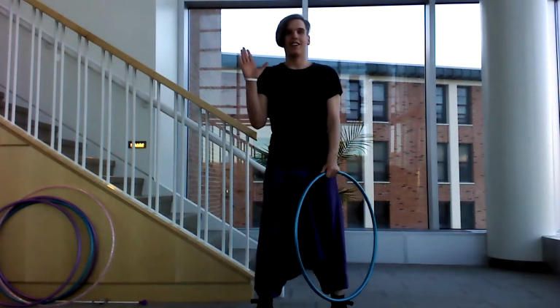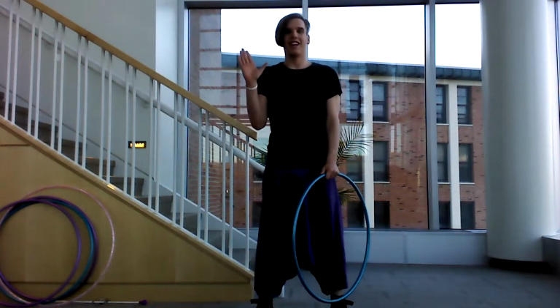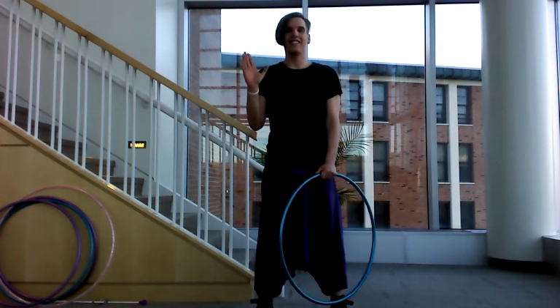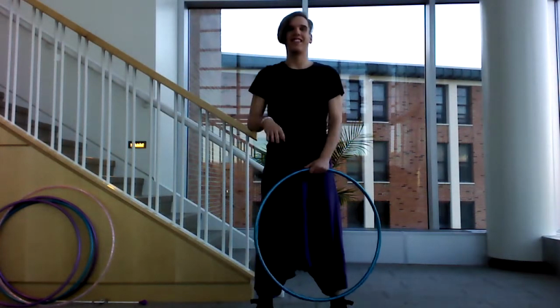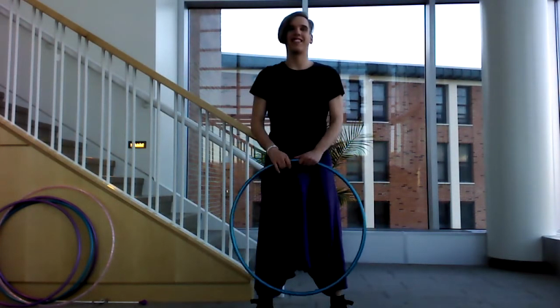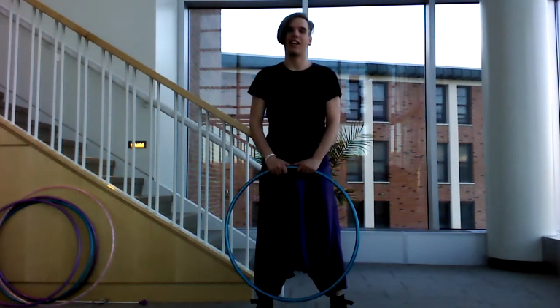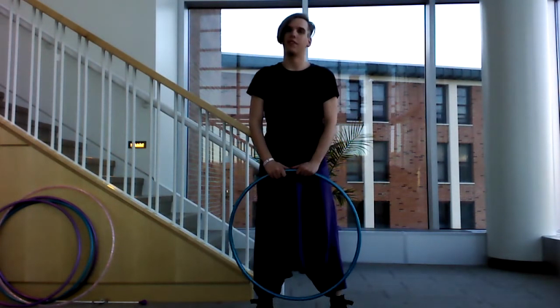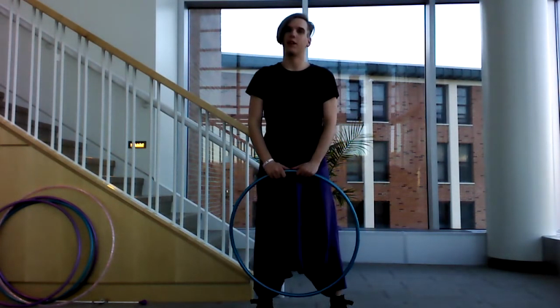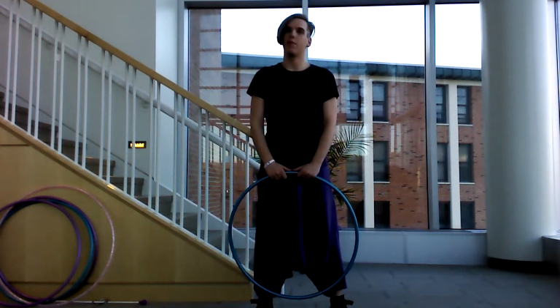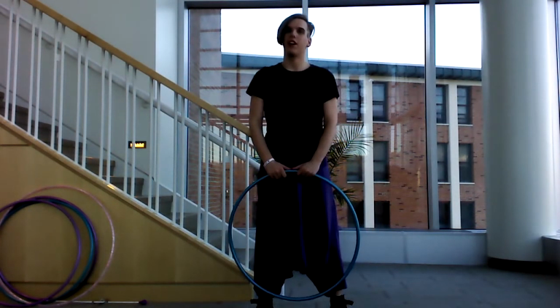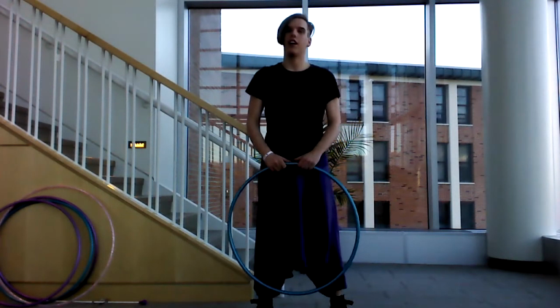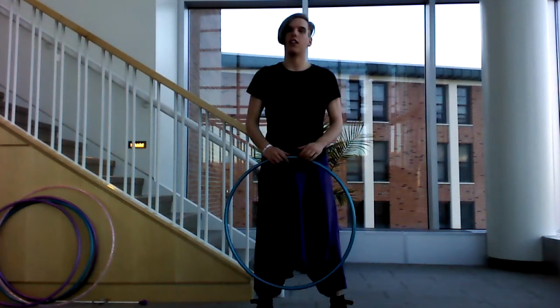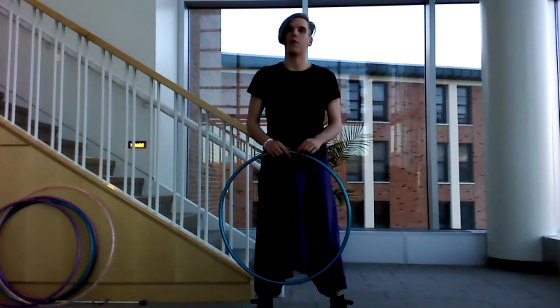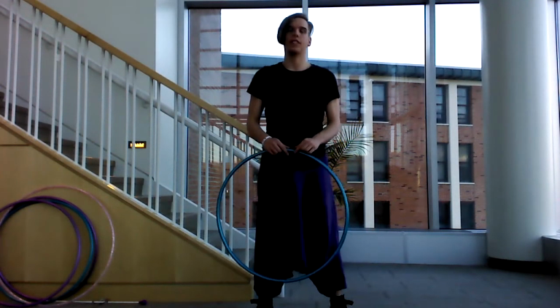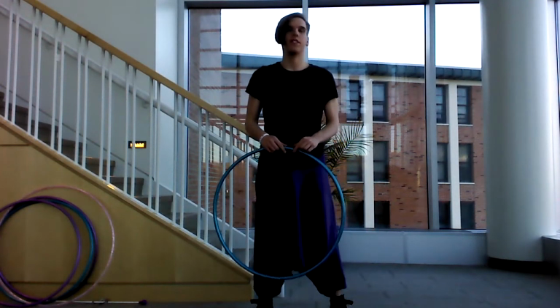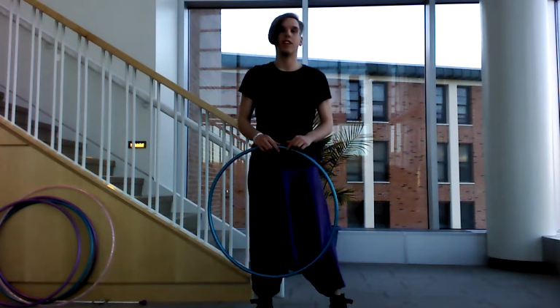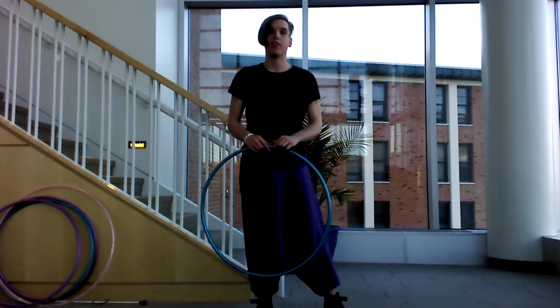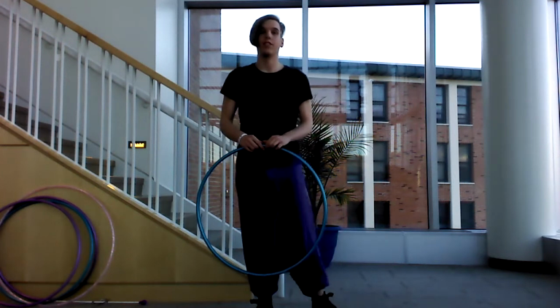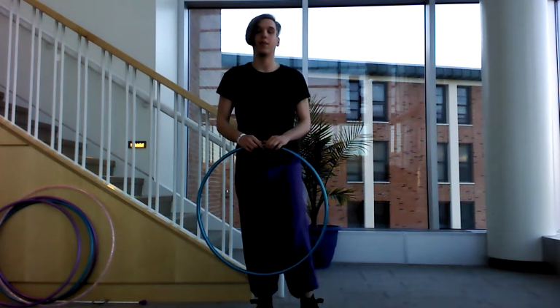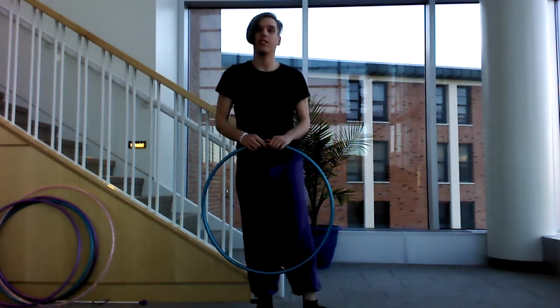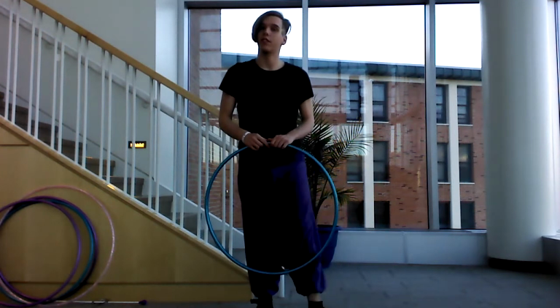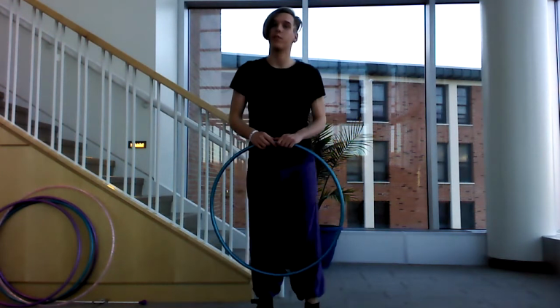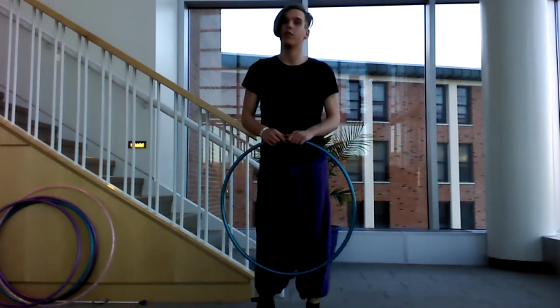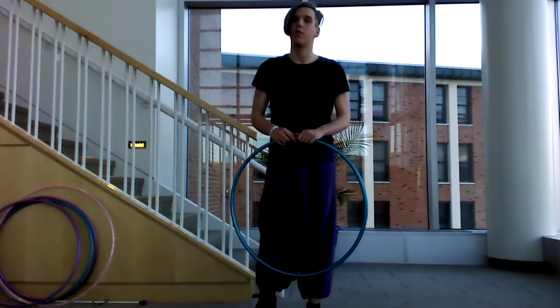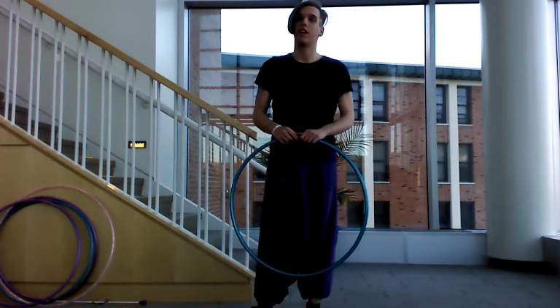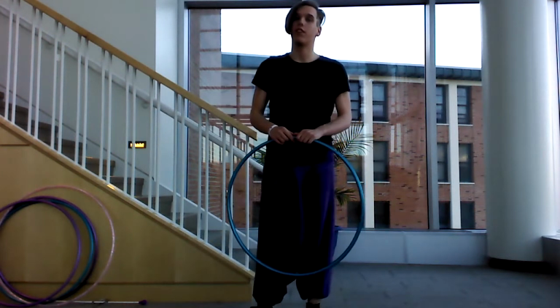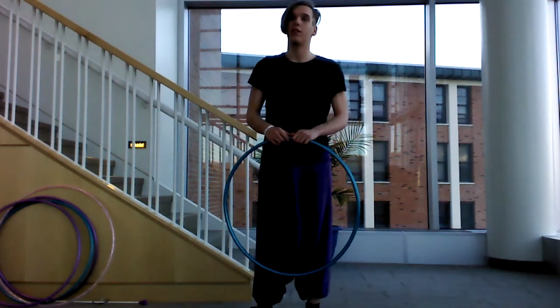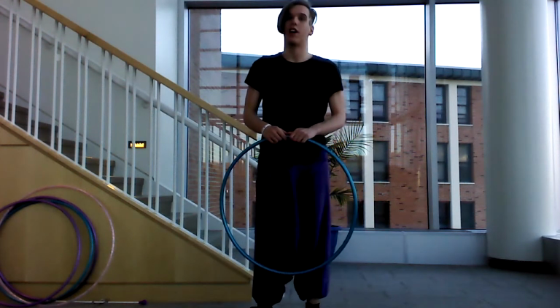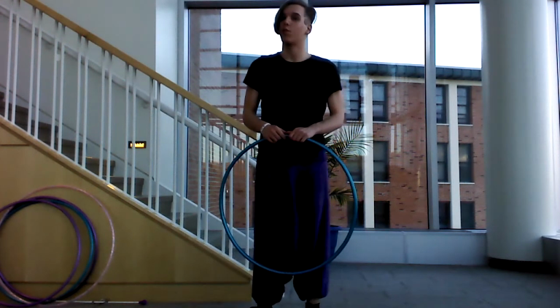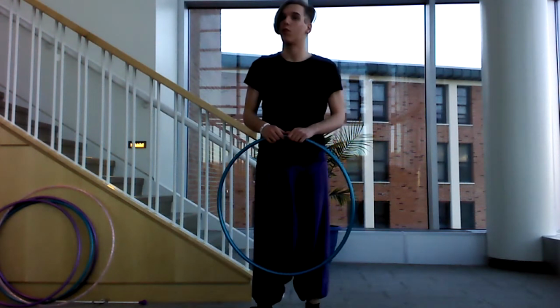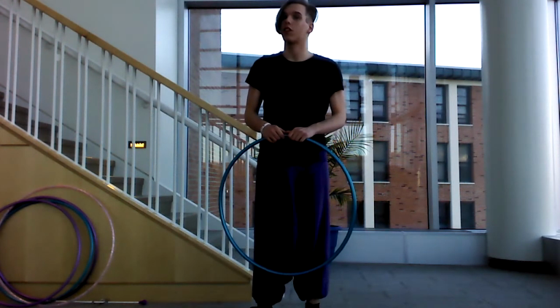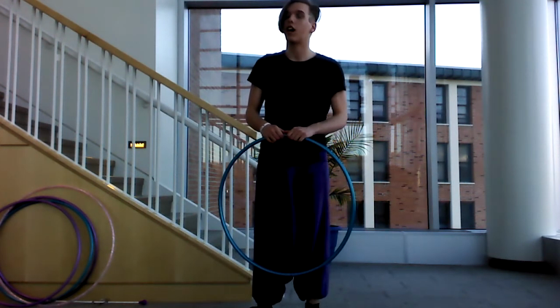Greetings. My name is Benjamin Barry and the purpose of this video is to demonstrate some of the moves that will be covered in my arm roll workshop.